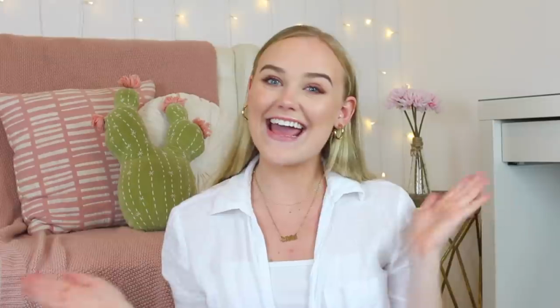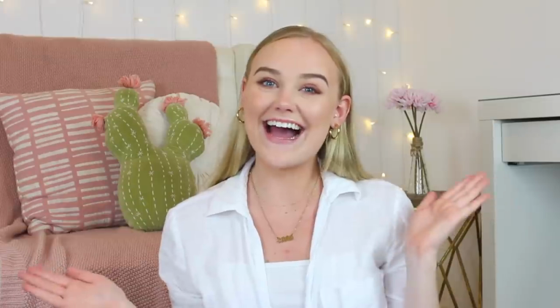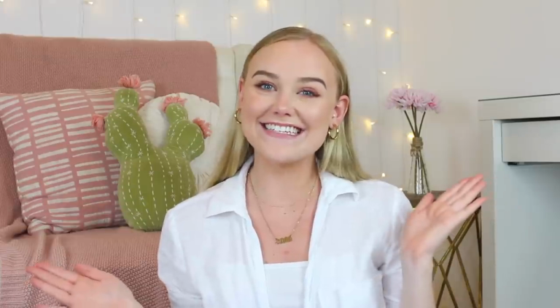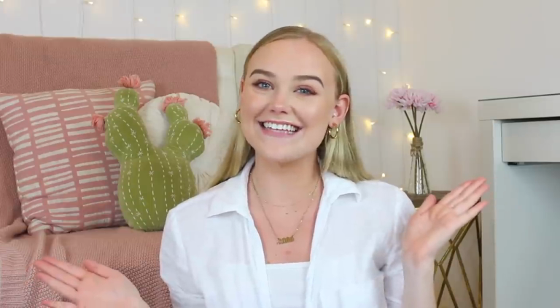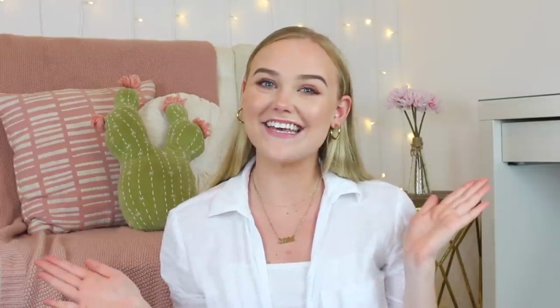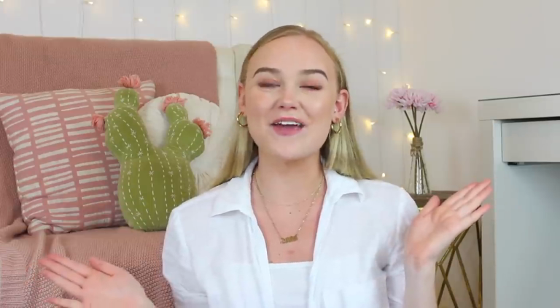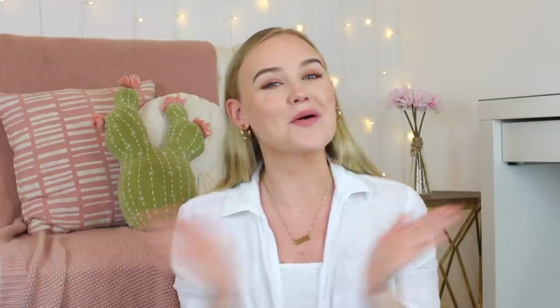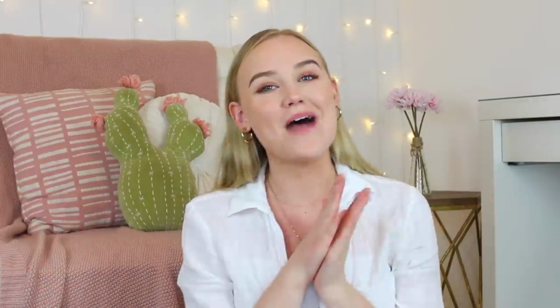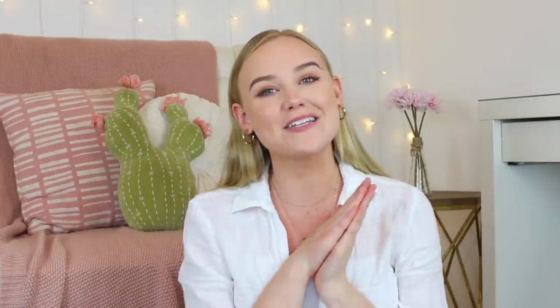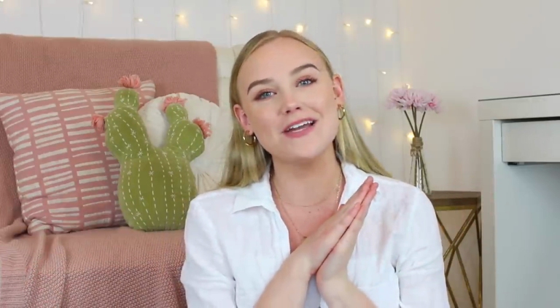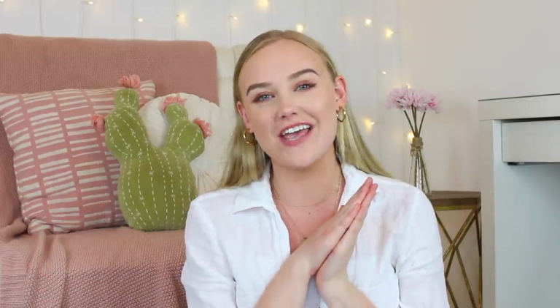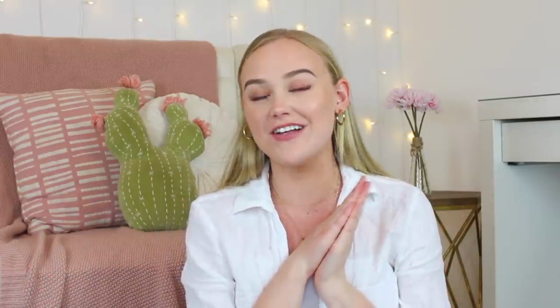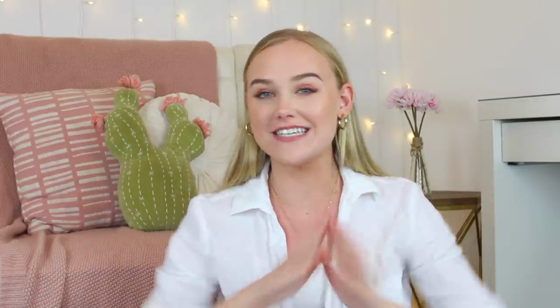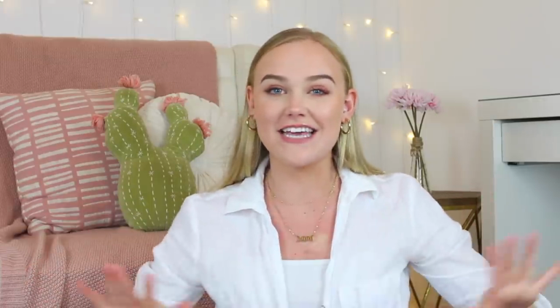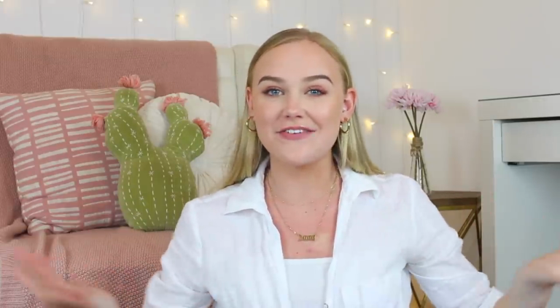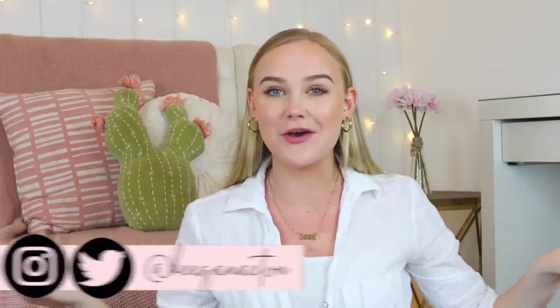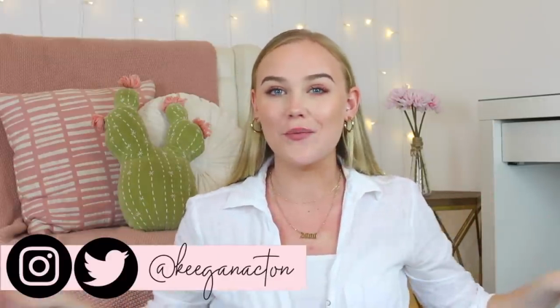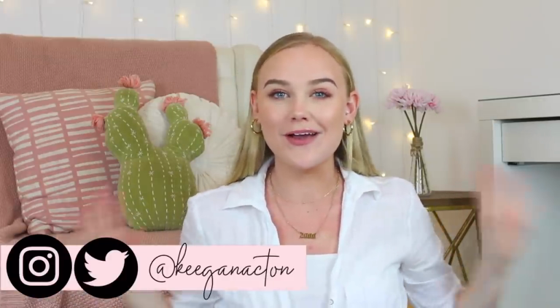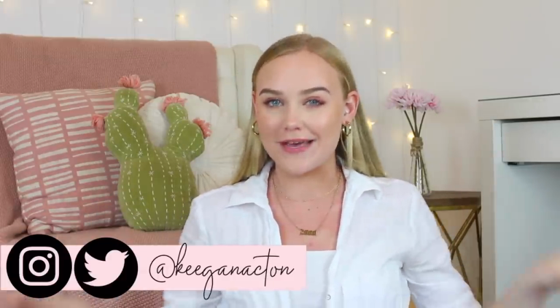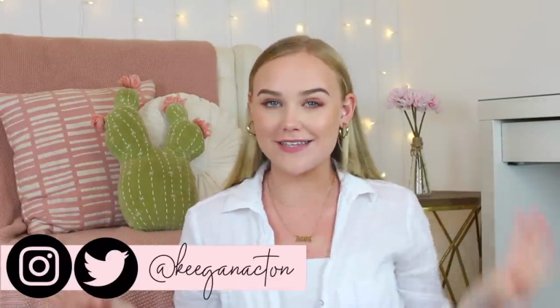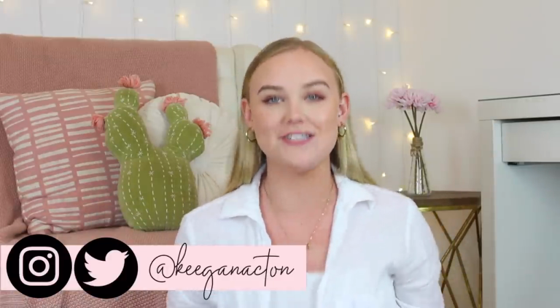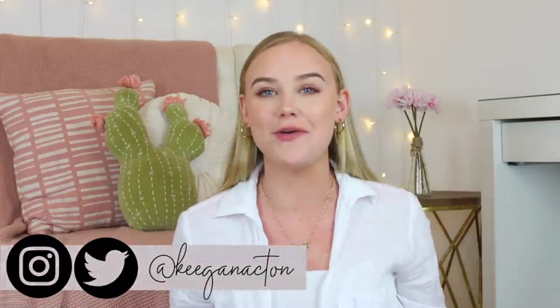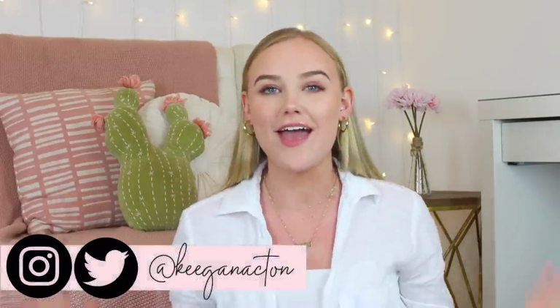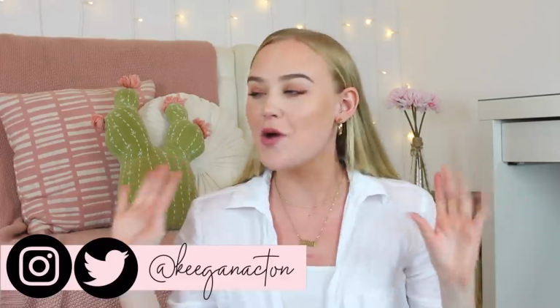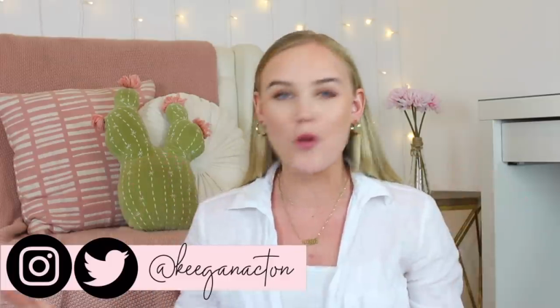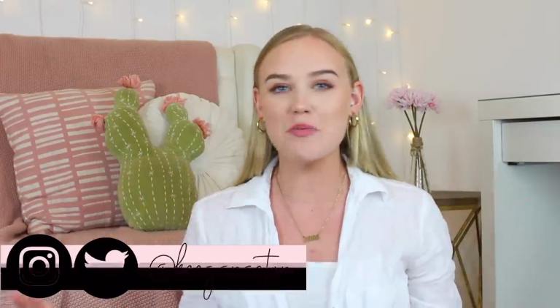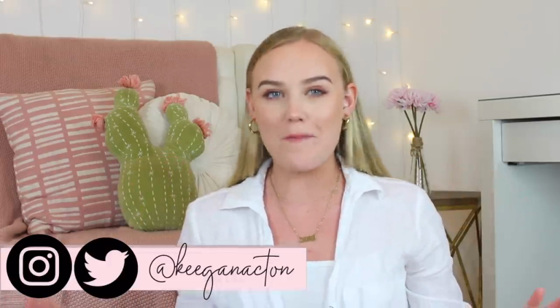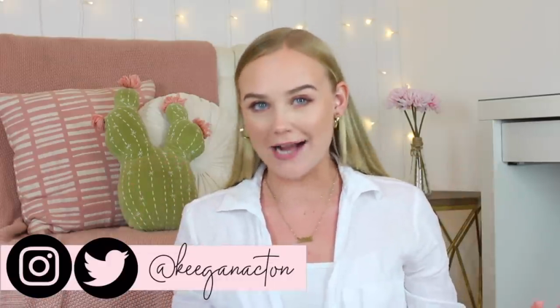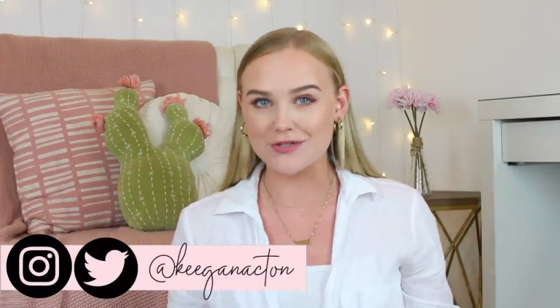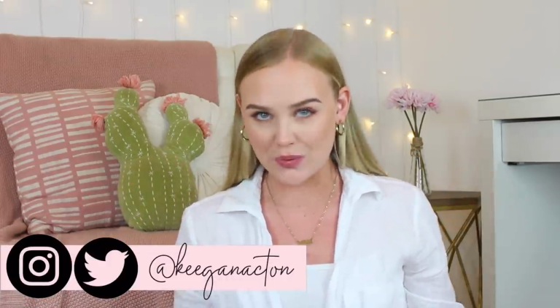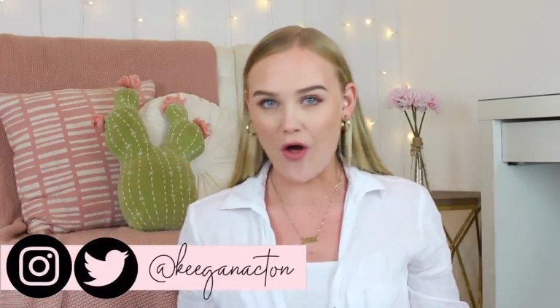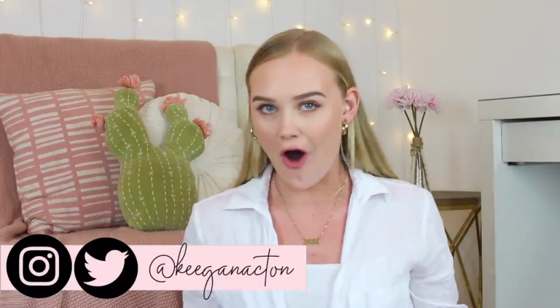Hey guys, it's Keegan. Welcome back to my channel. Today's video, we are basically doing the ultimate back-to-school haul.